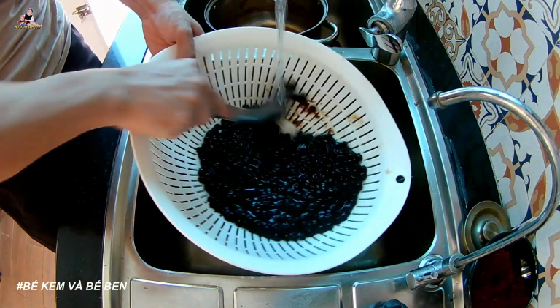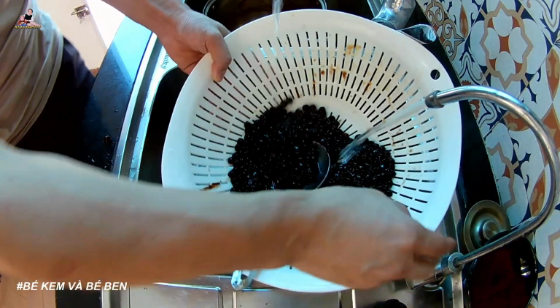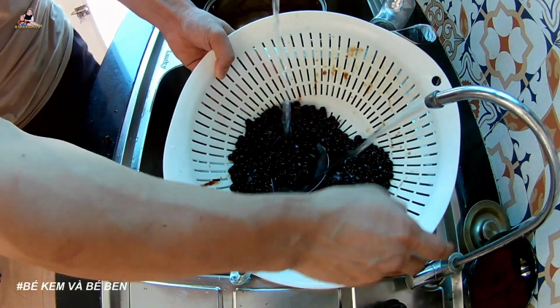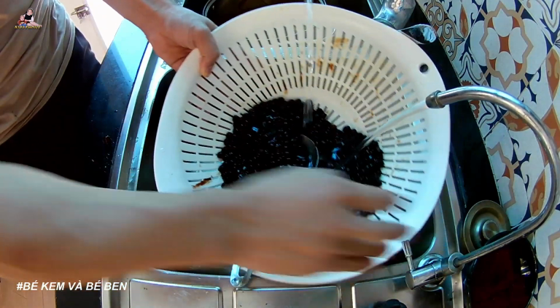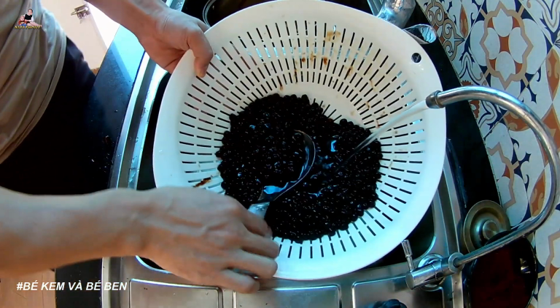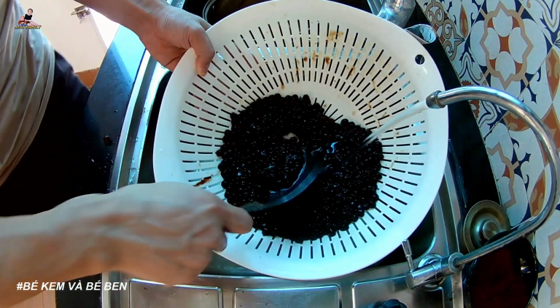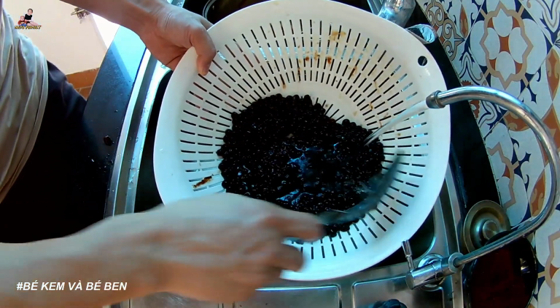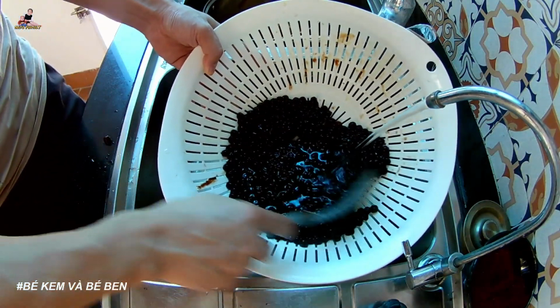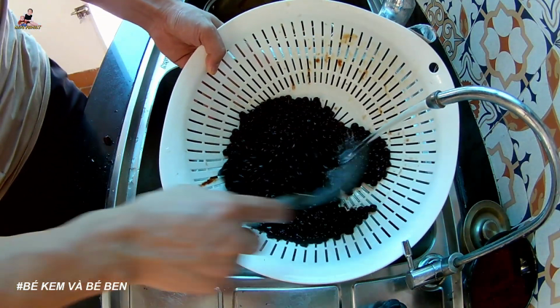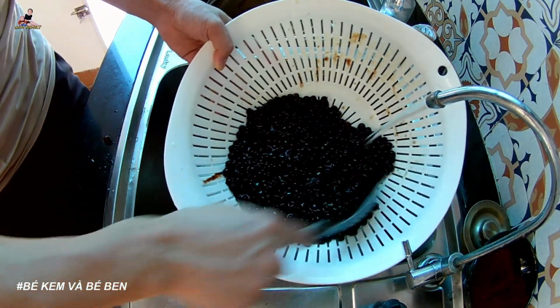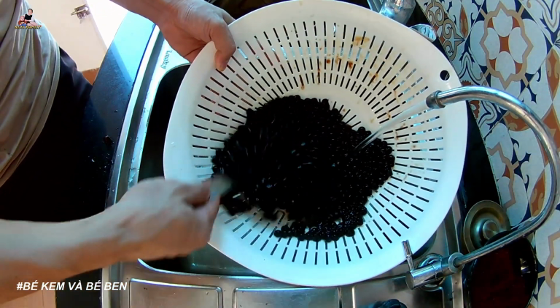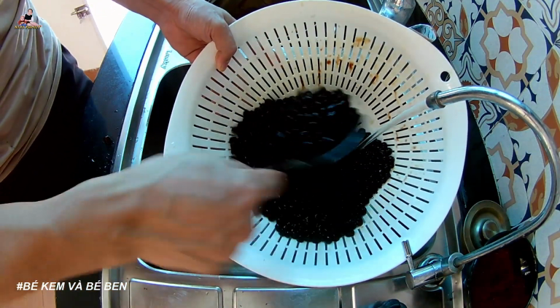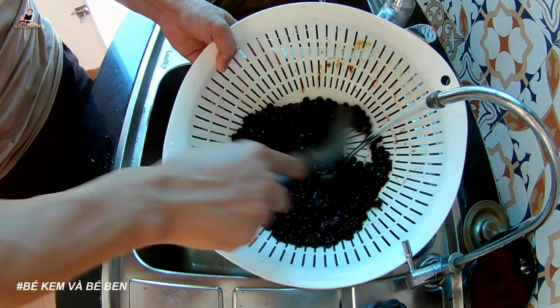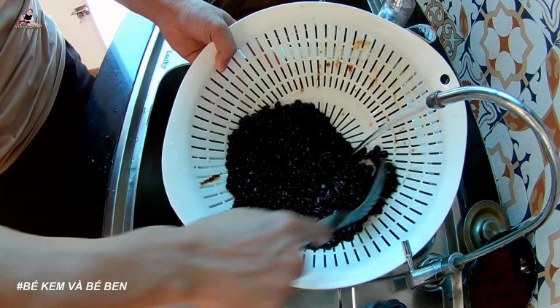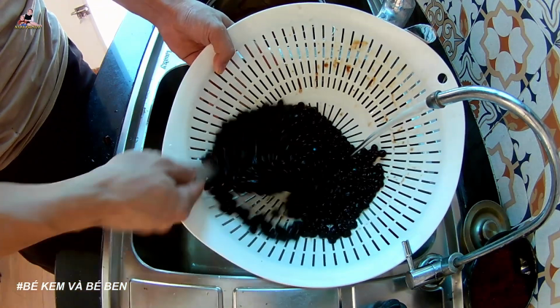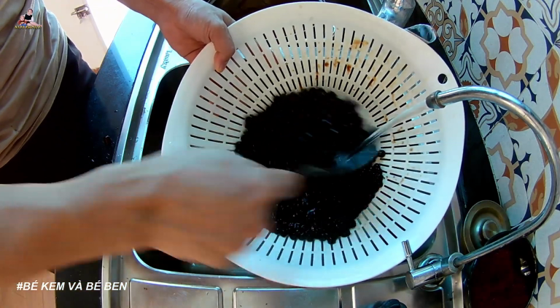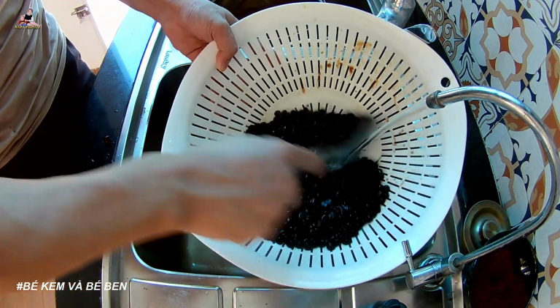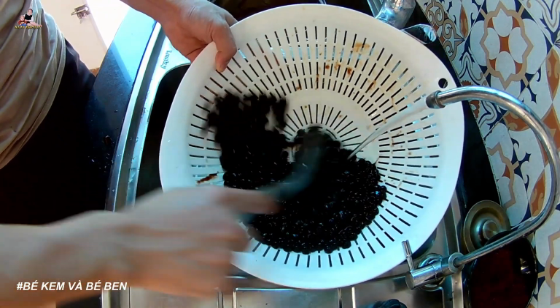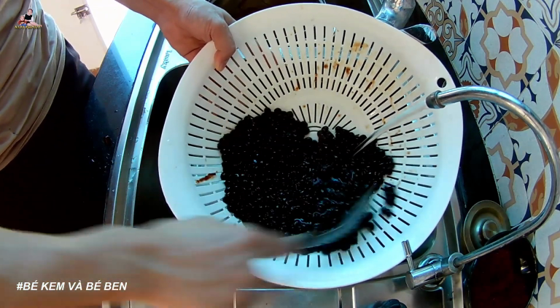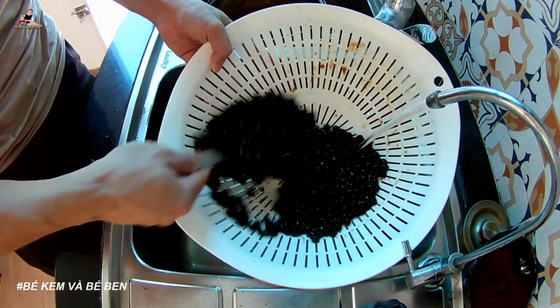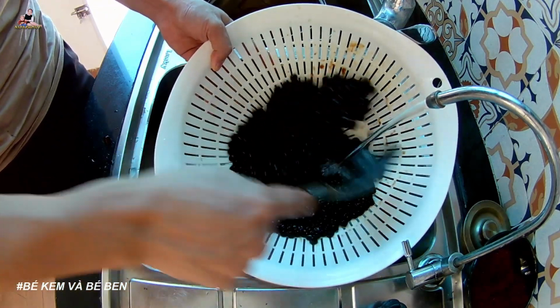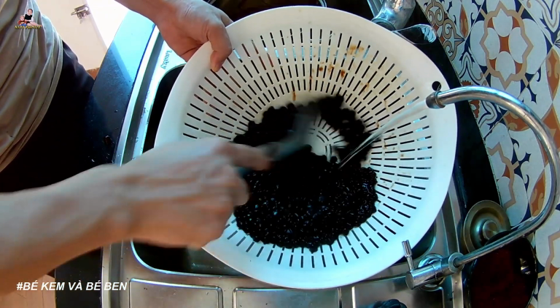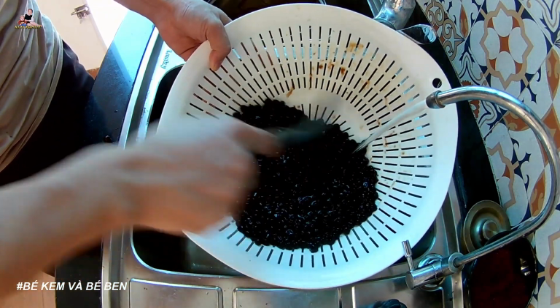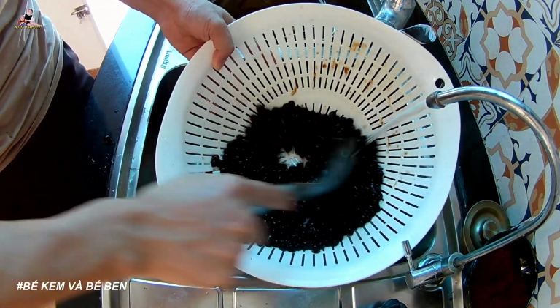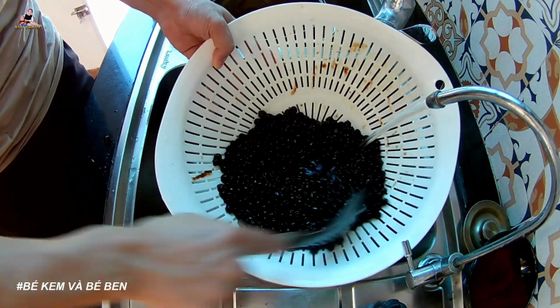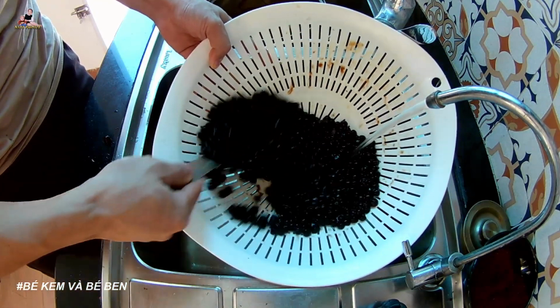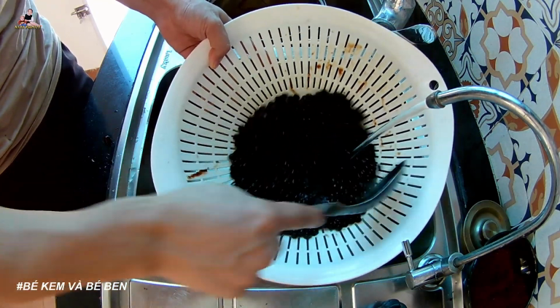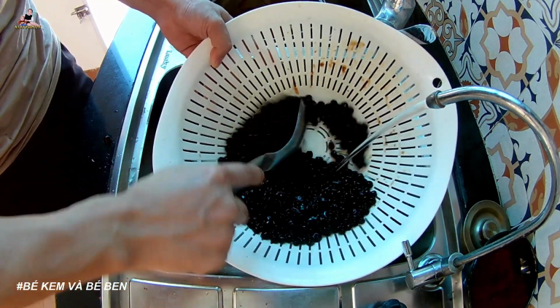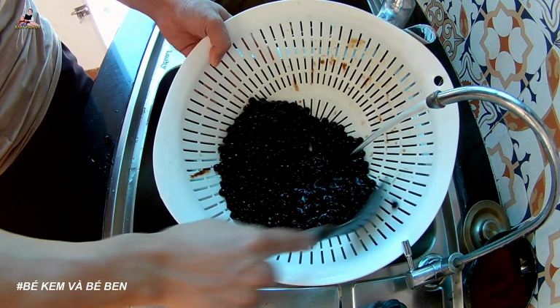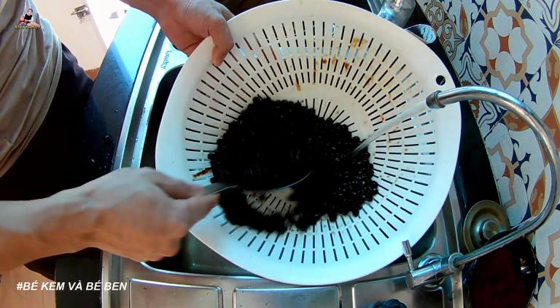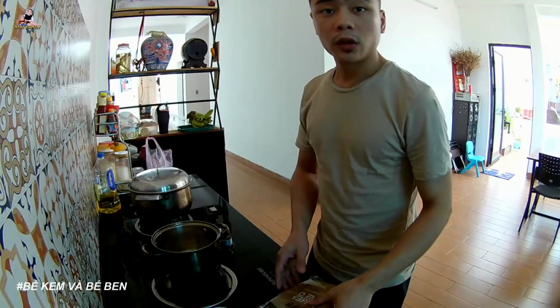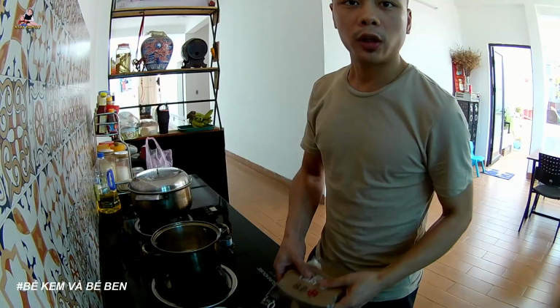Alright, now I'll add some filtered water back in to keep it safe. Then later we'll heat the remaining water again.